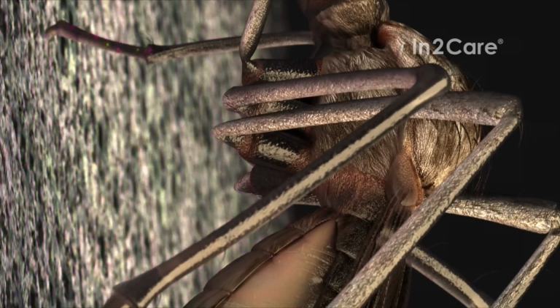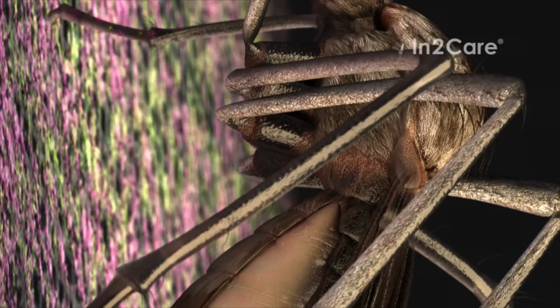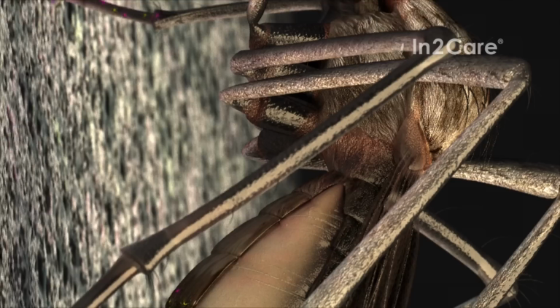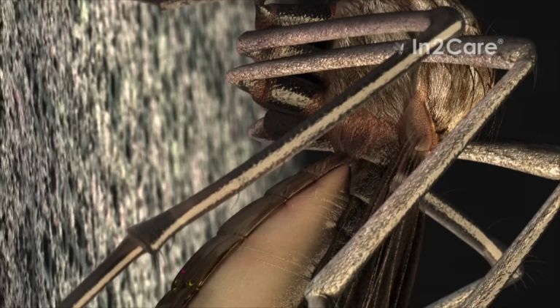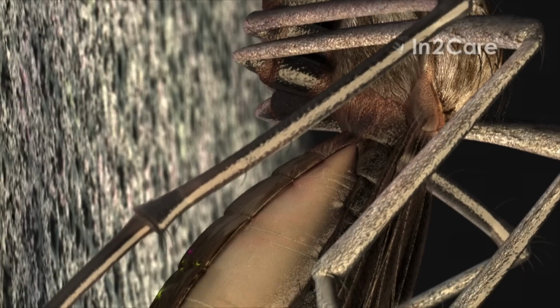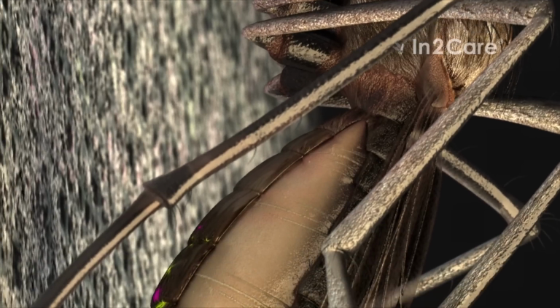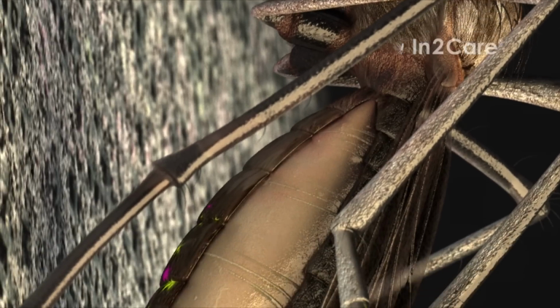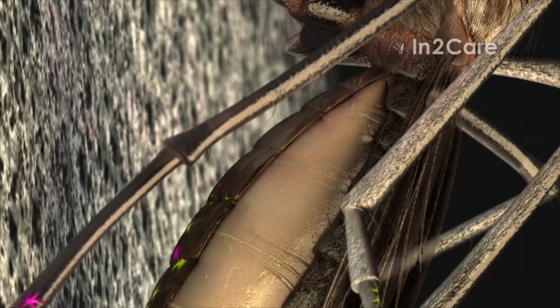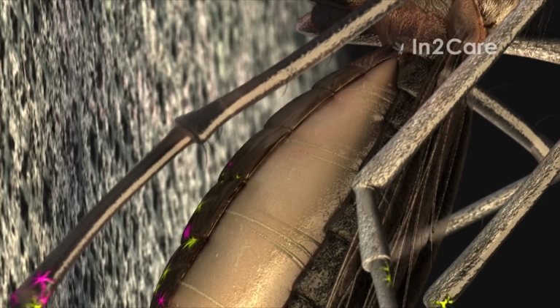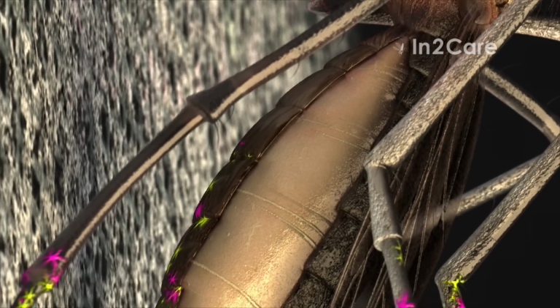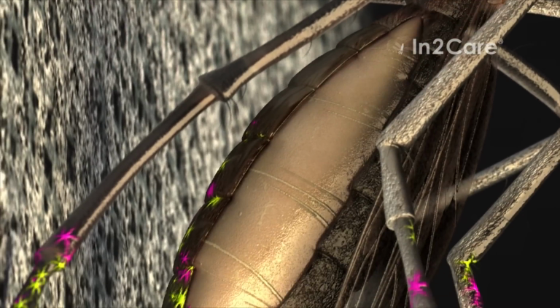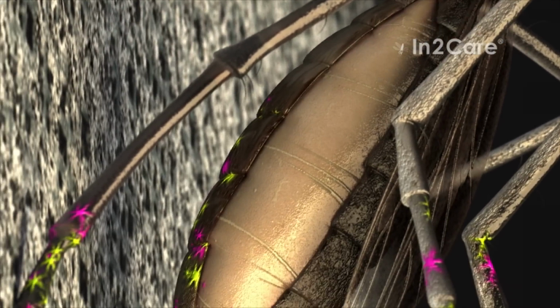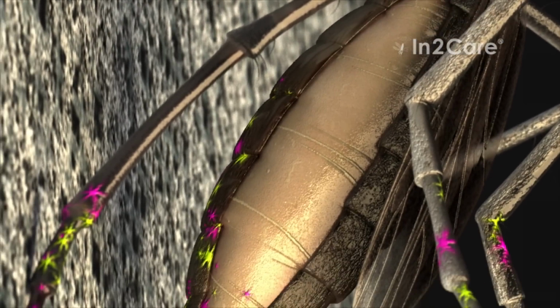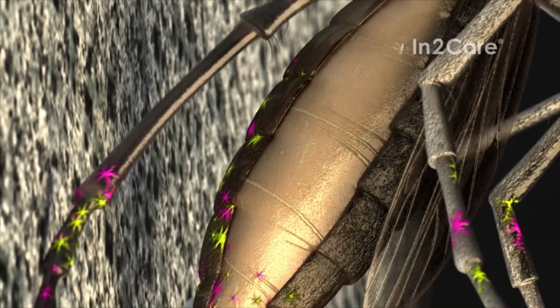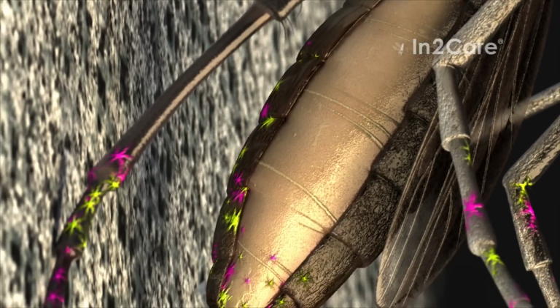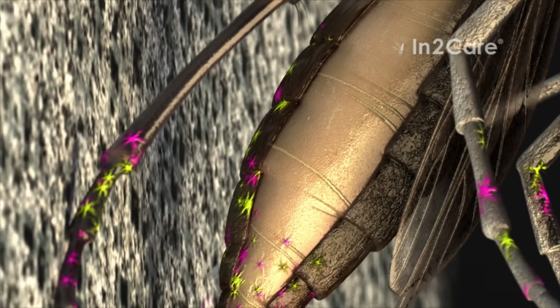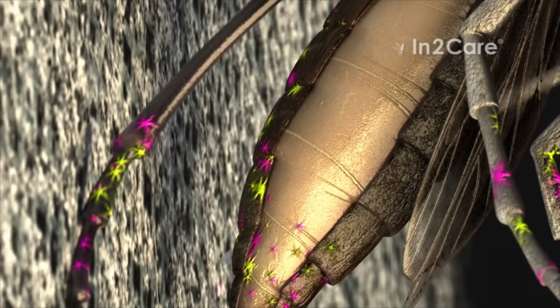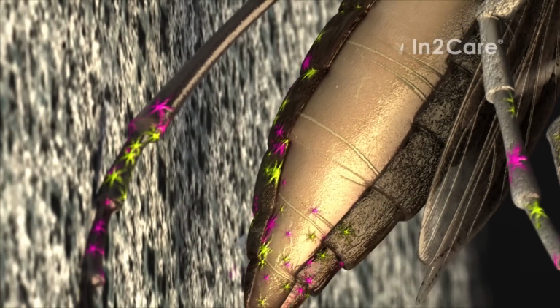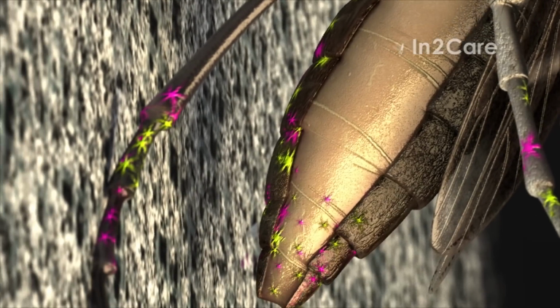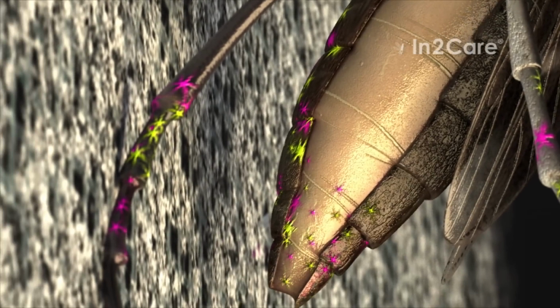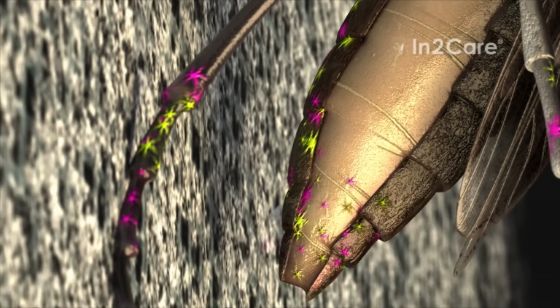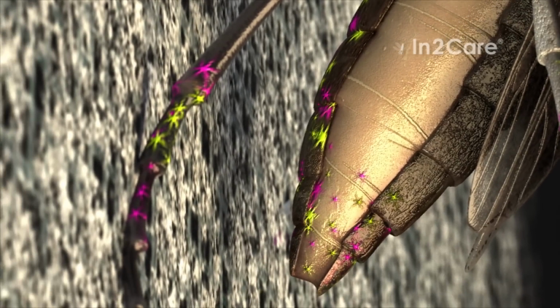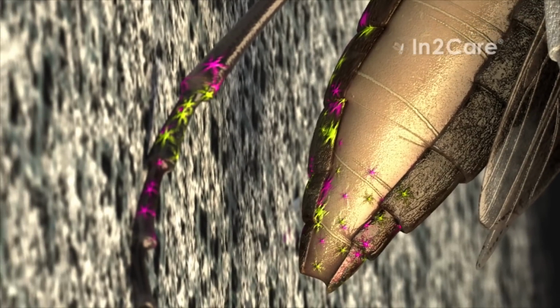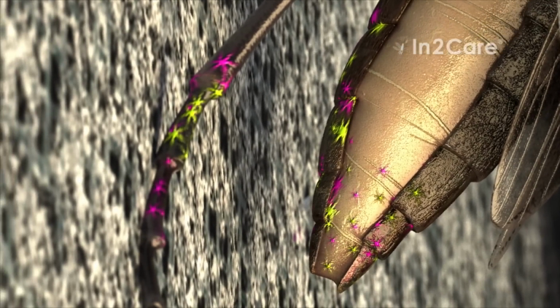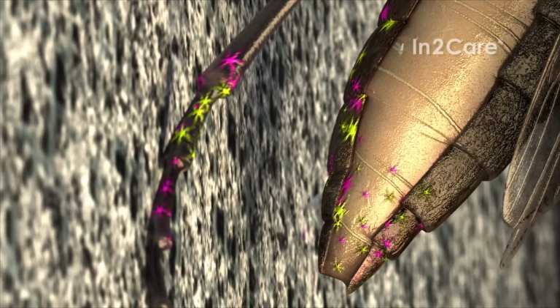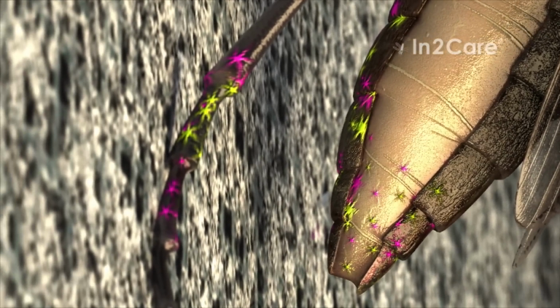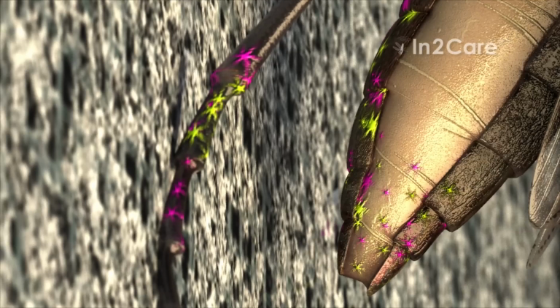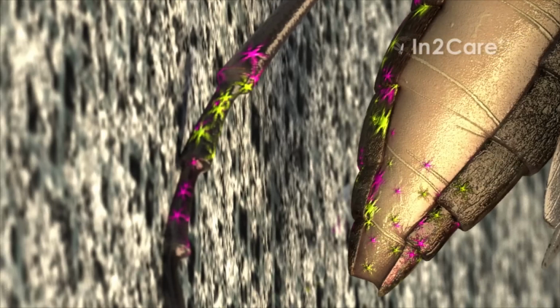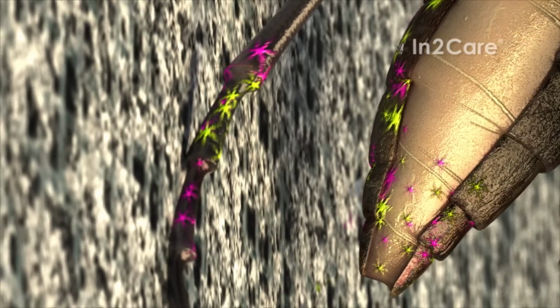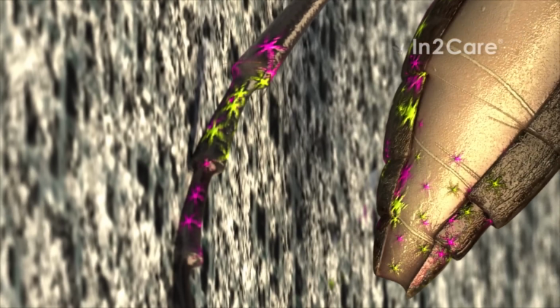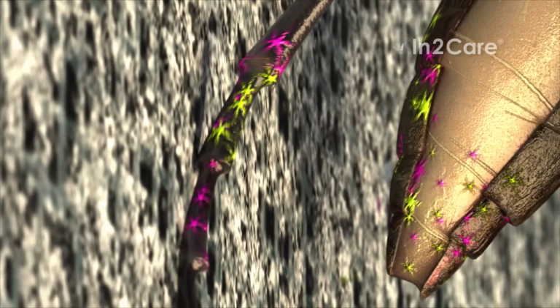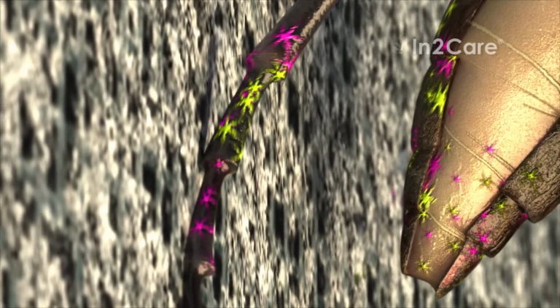Her body is contaminated with two different actives: one that slowly kills the mosquito, and one that kills her larvae.